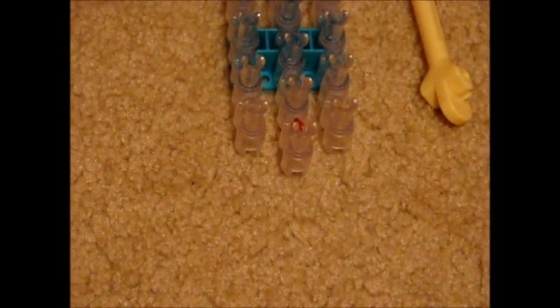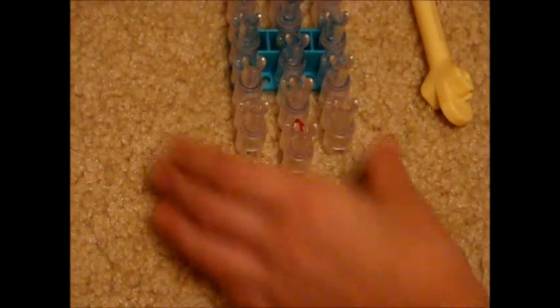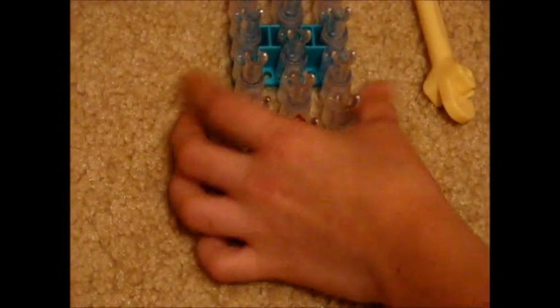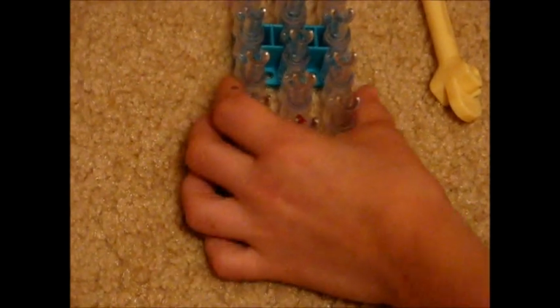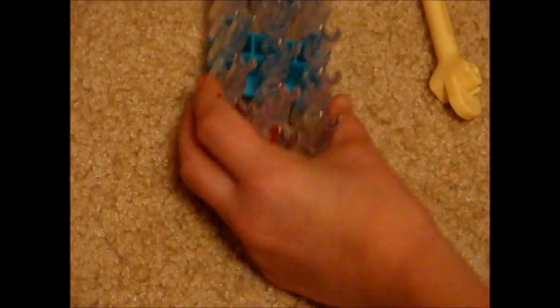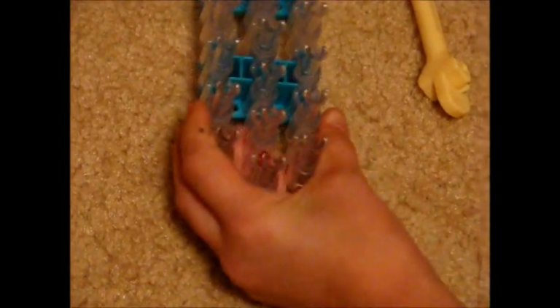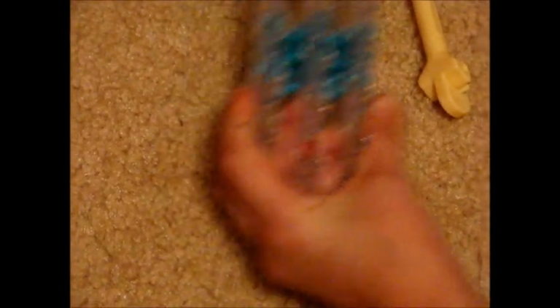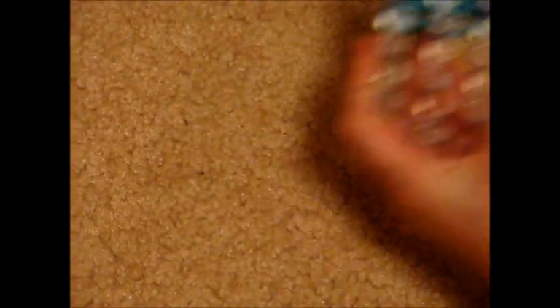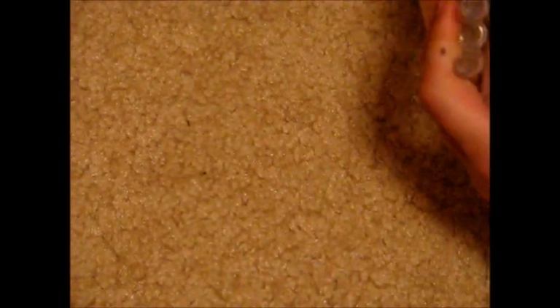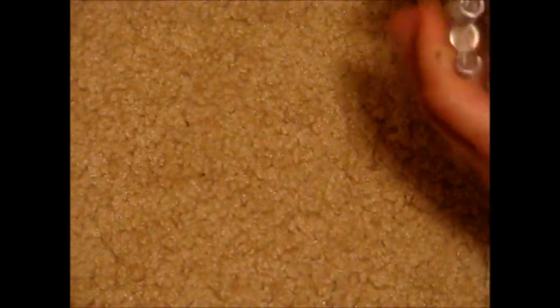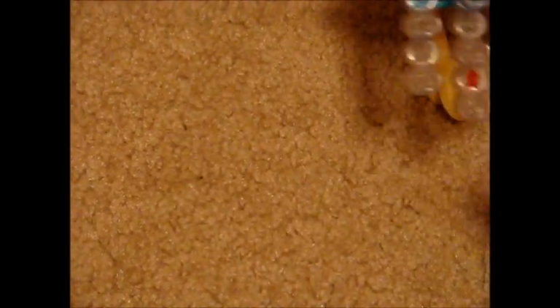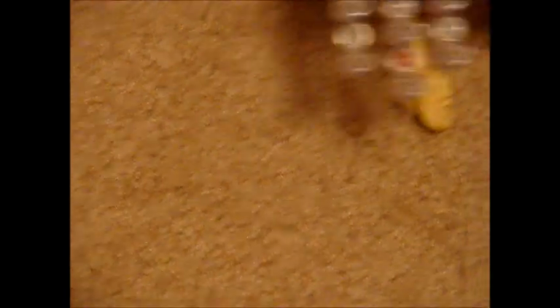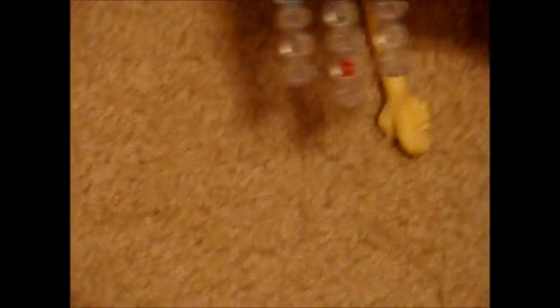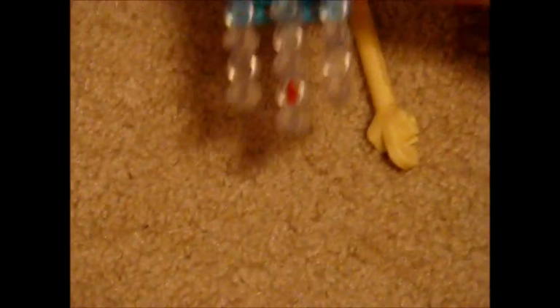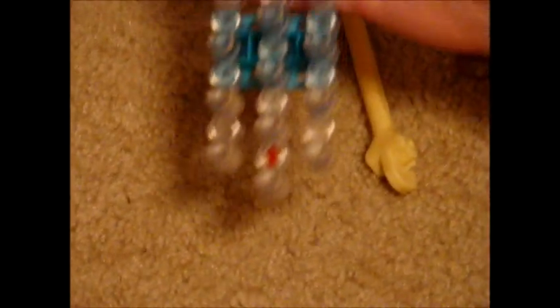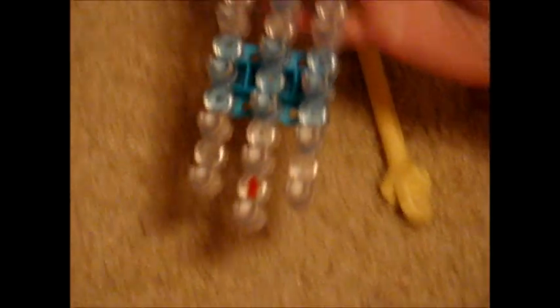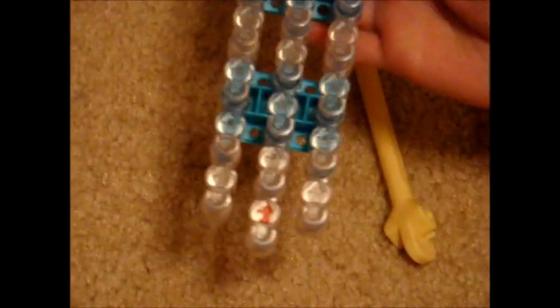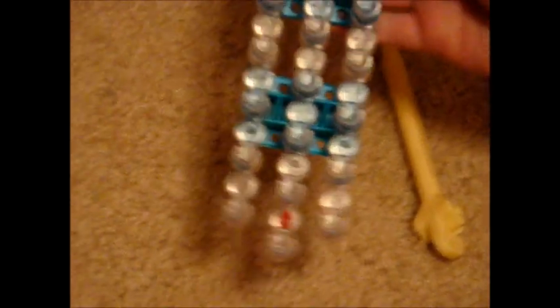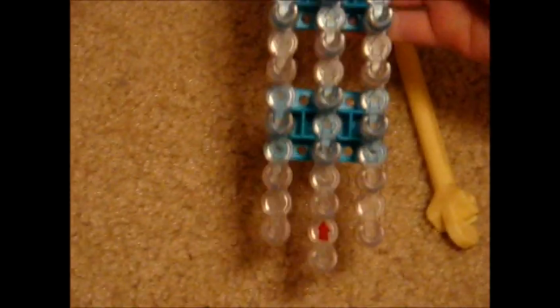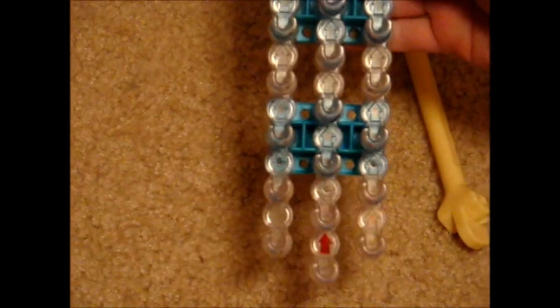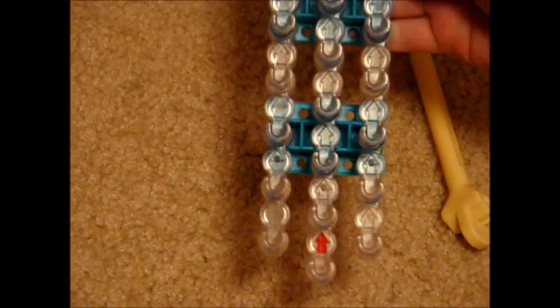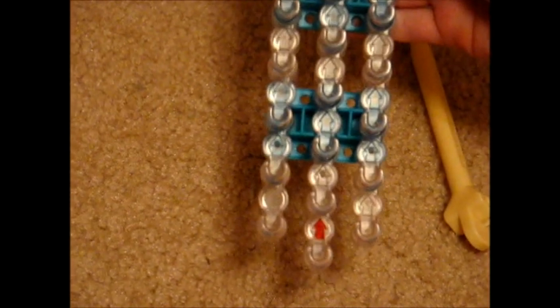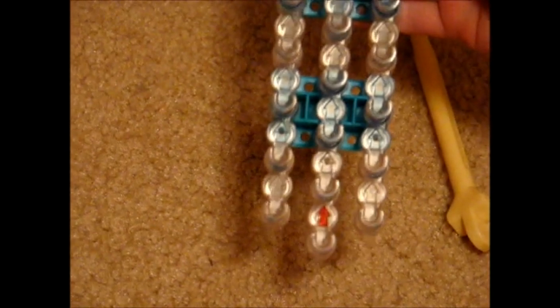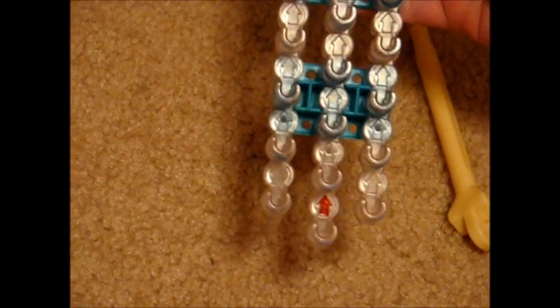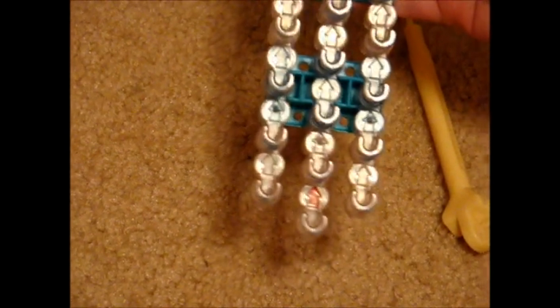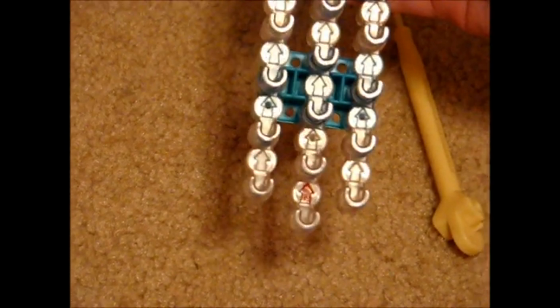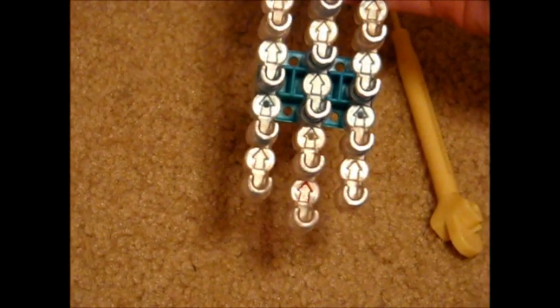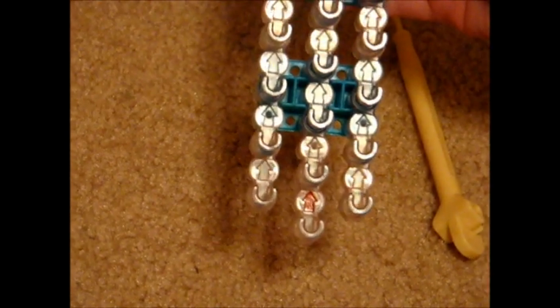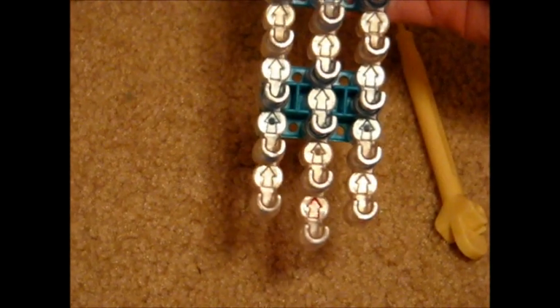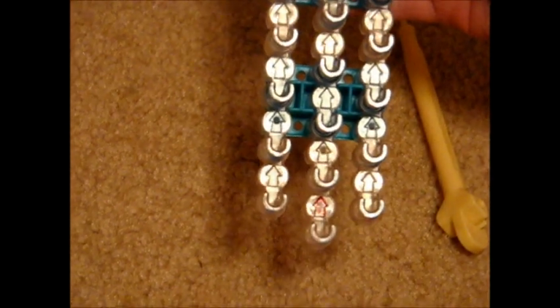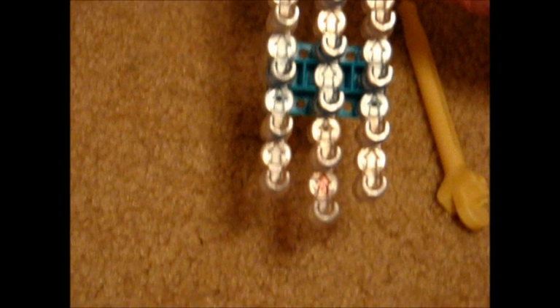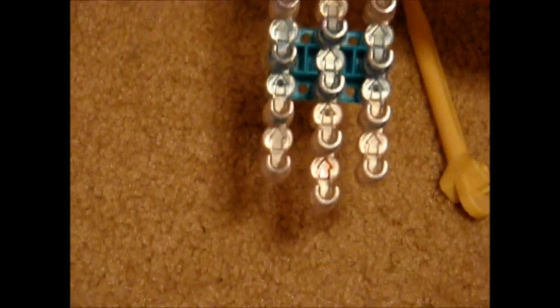Before you start, you want to make sure the pegs on your loom are U-shaped and the arrows are pointing up.